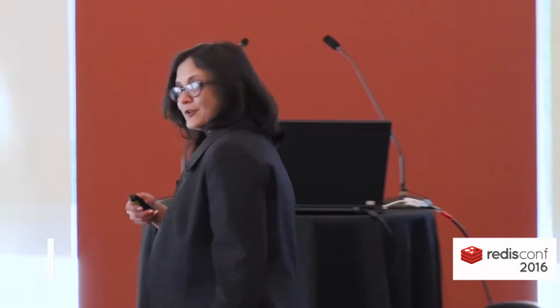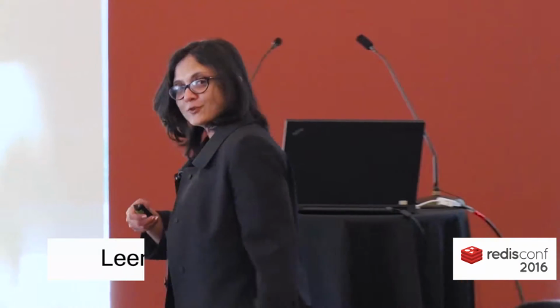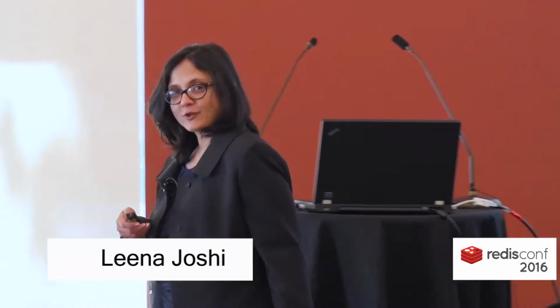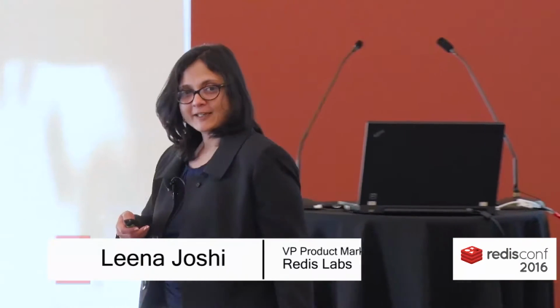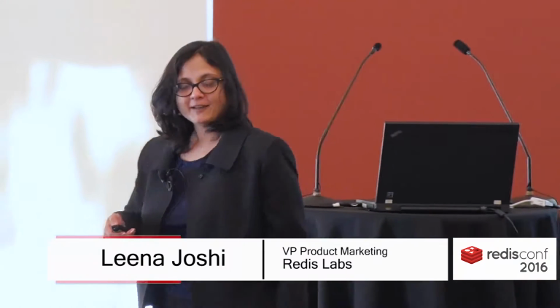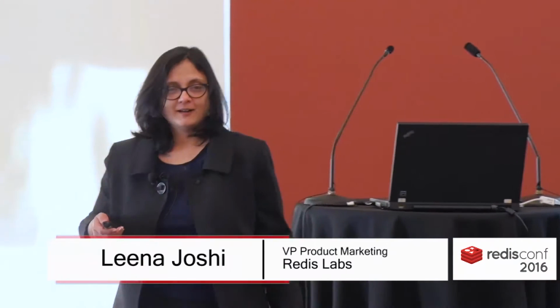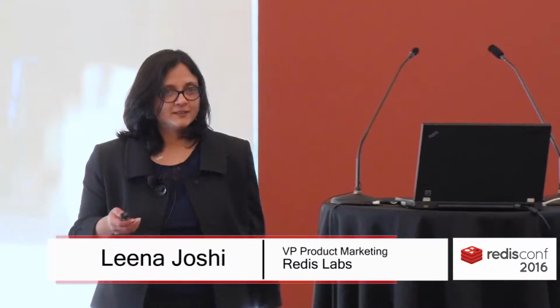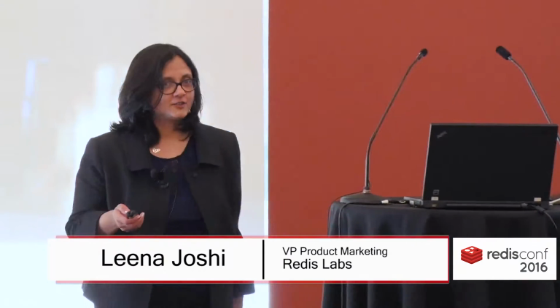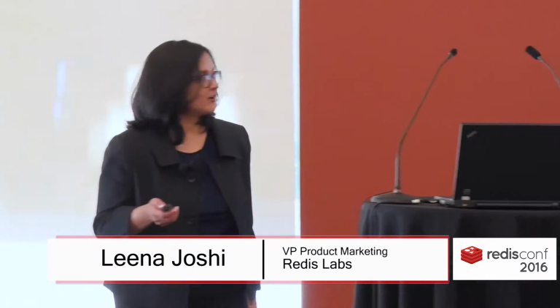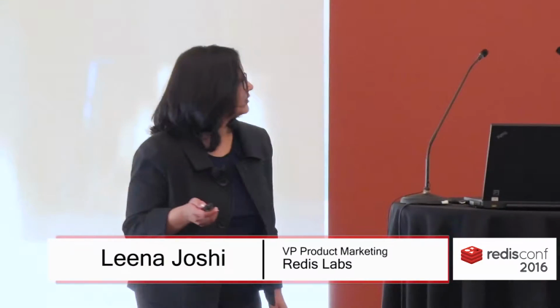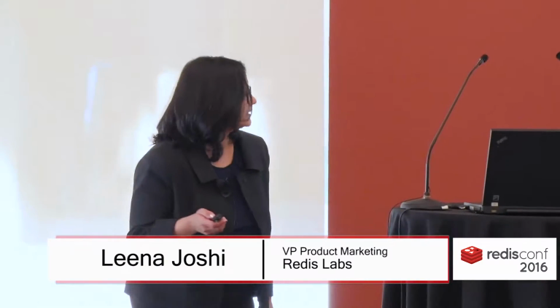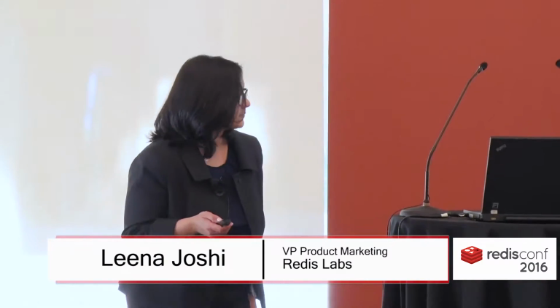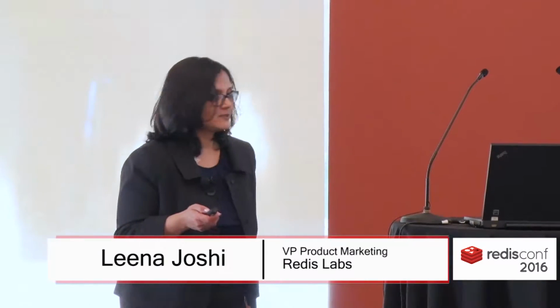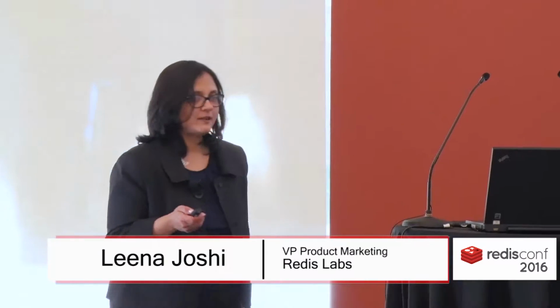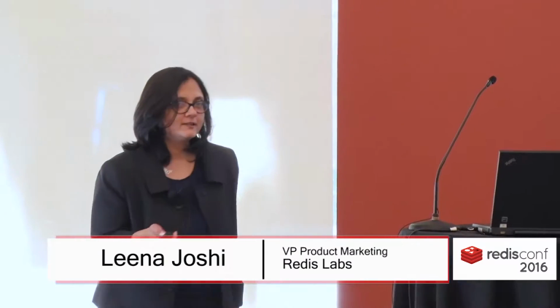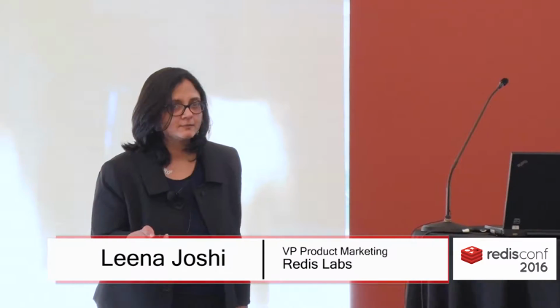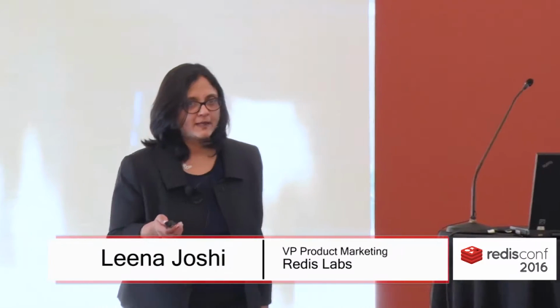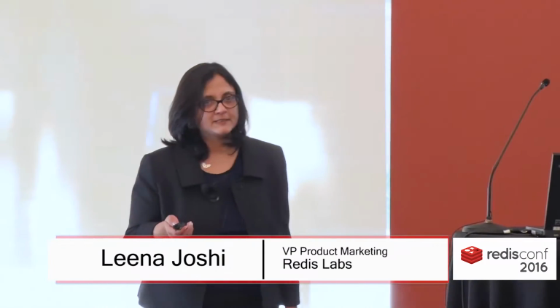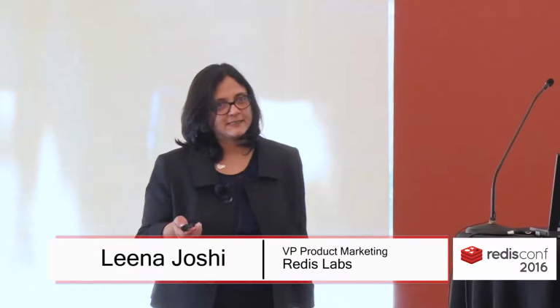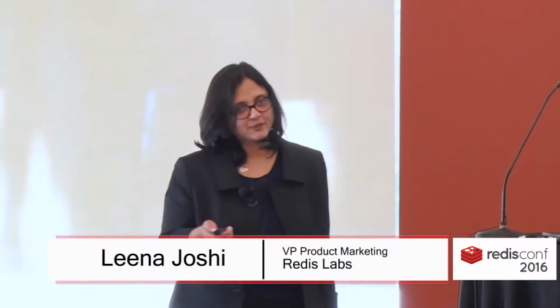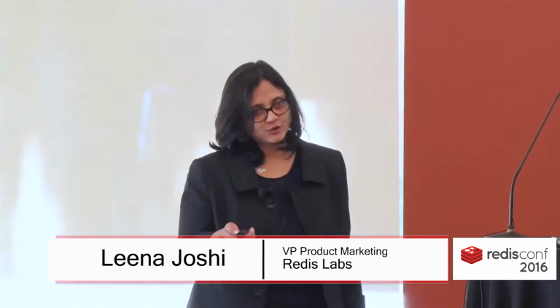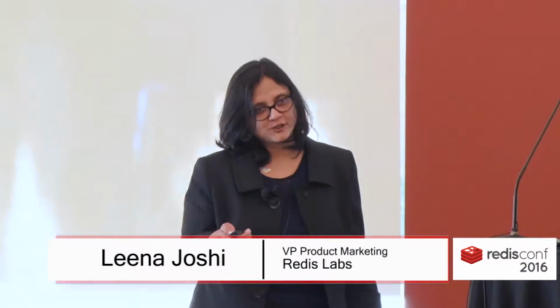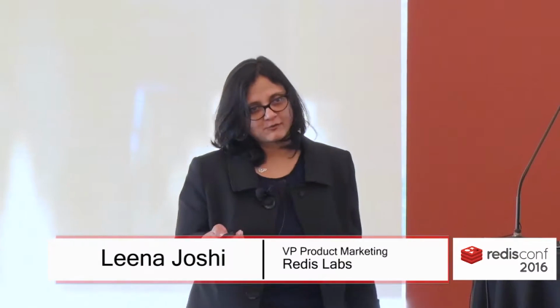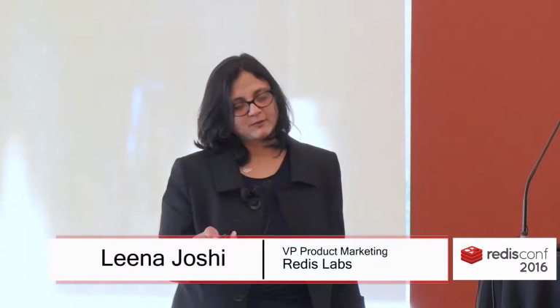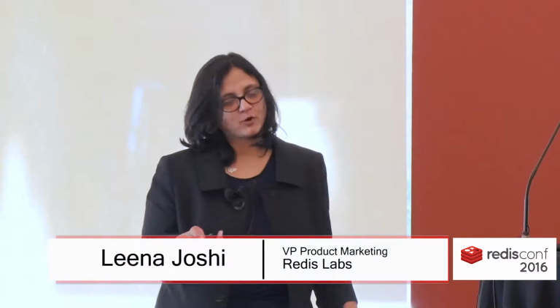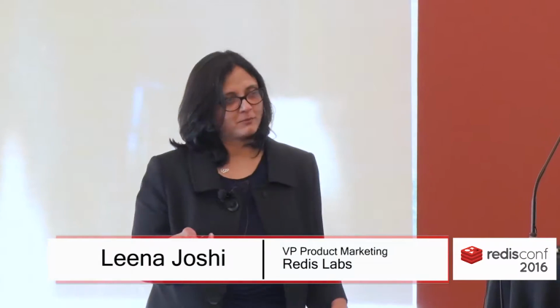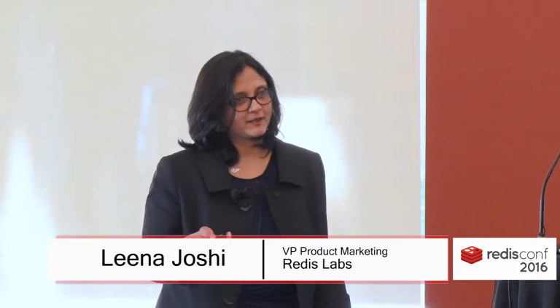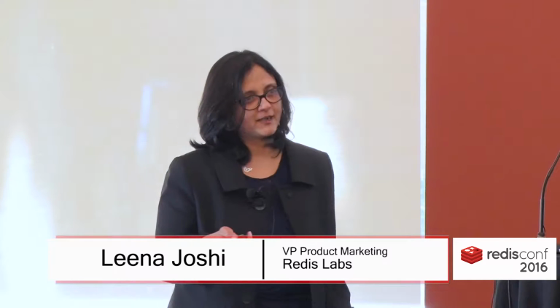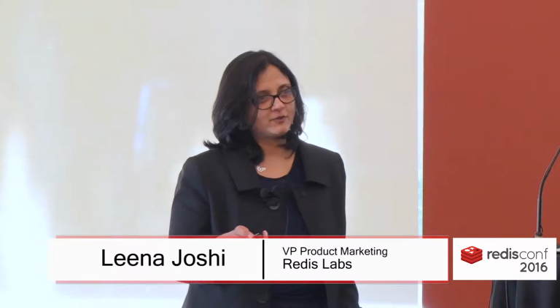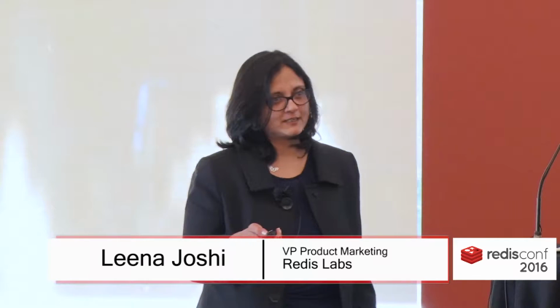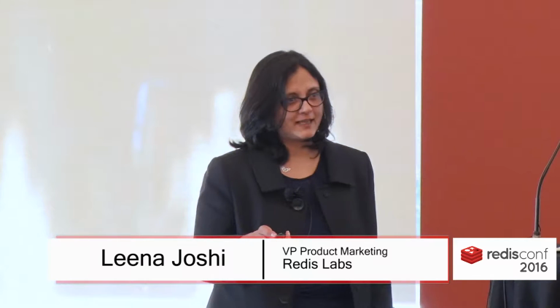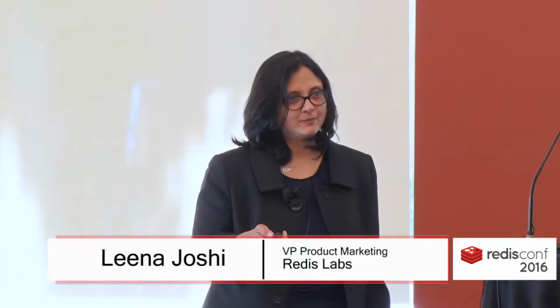Thank you for joining this talk on enterprise Redis. My name is Lina Joshi. I run product marketing at Redis Labs.